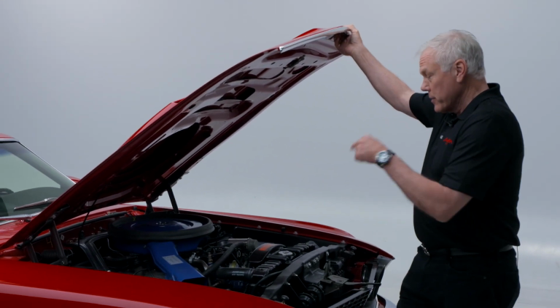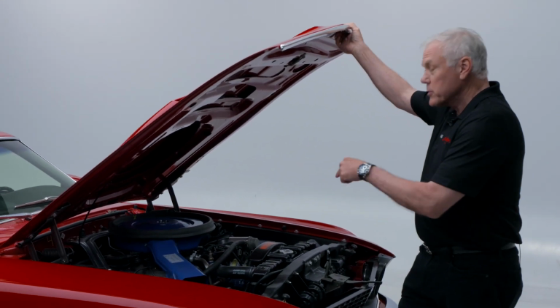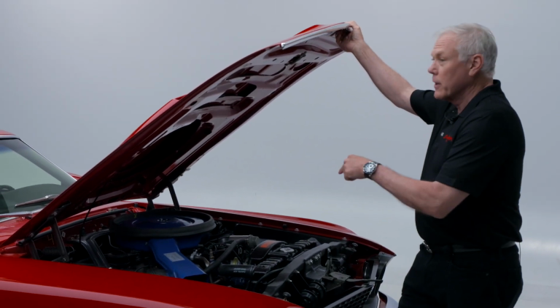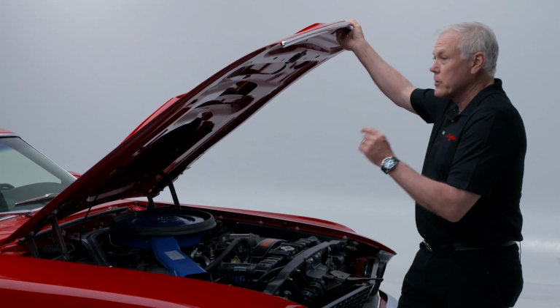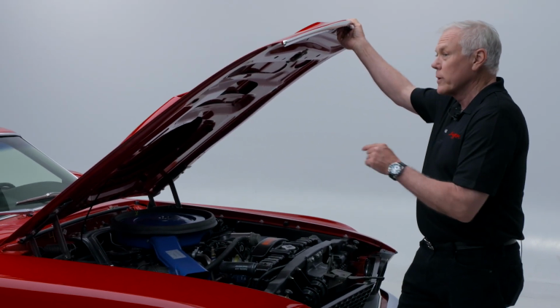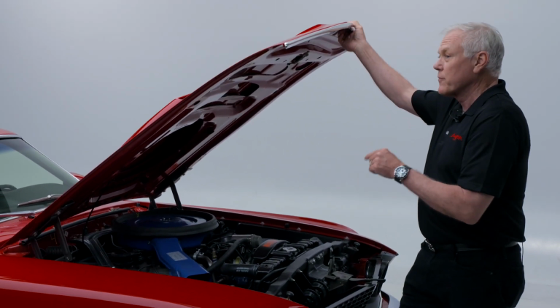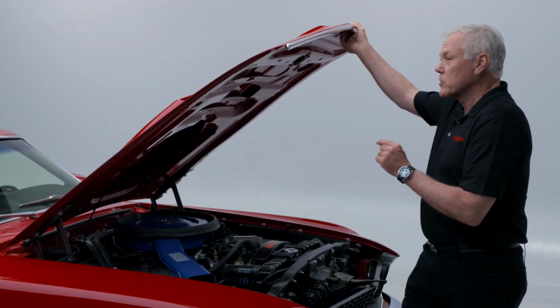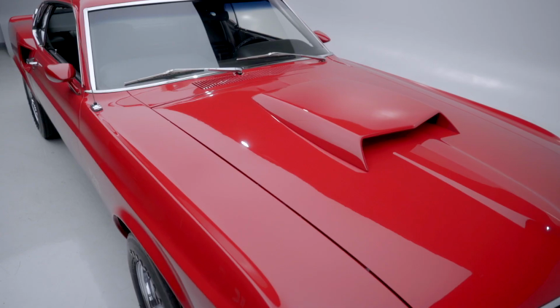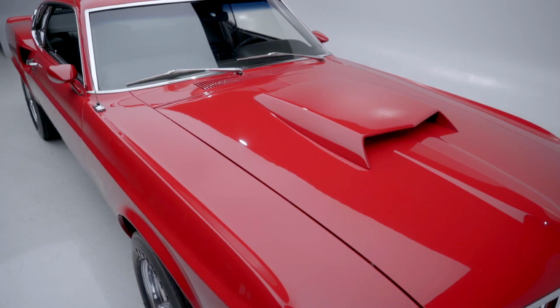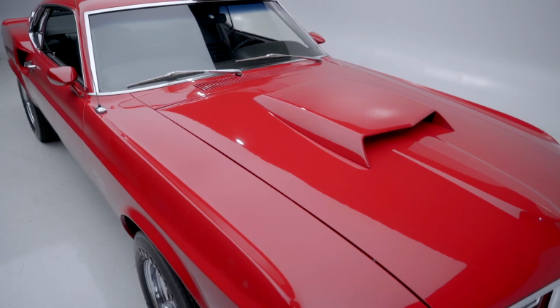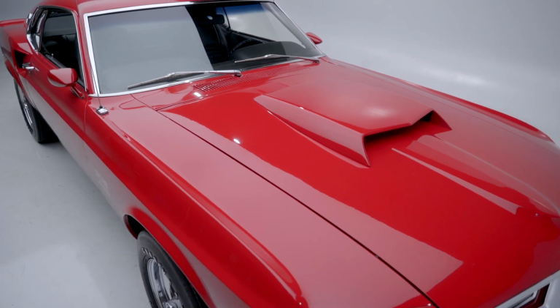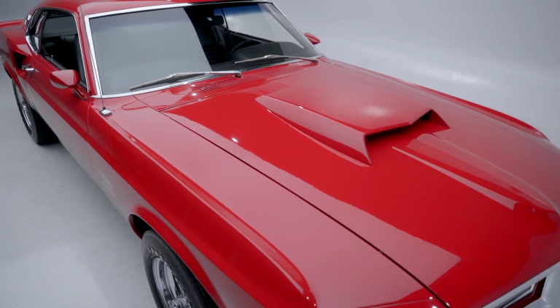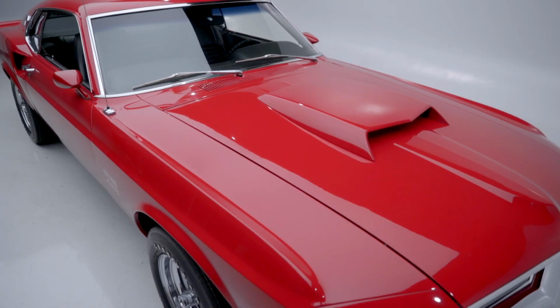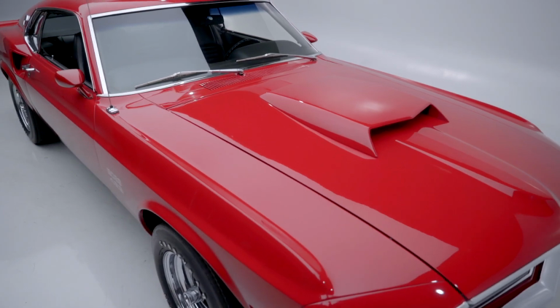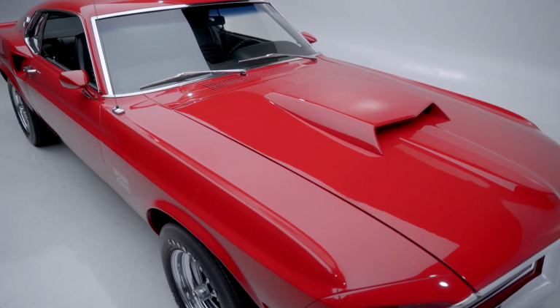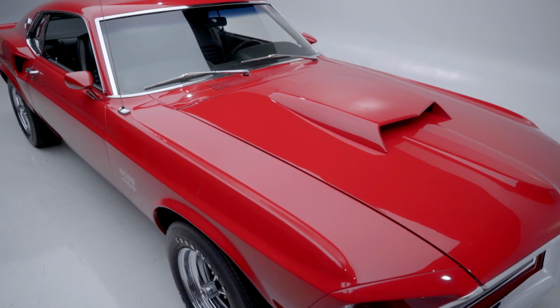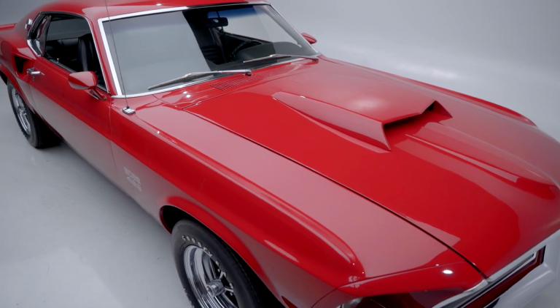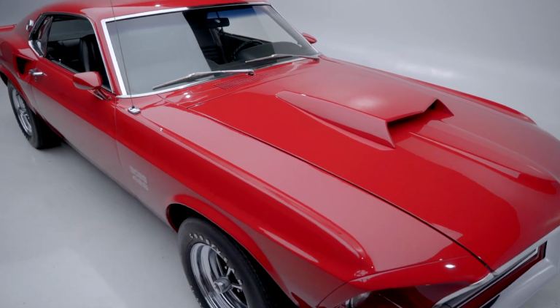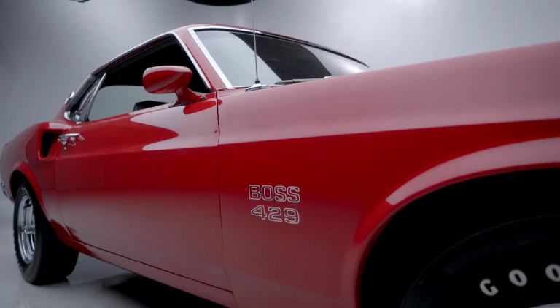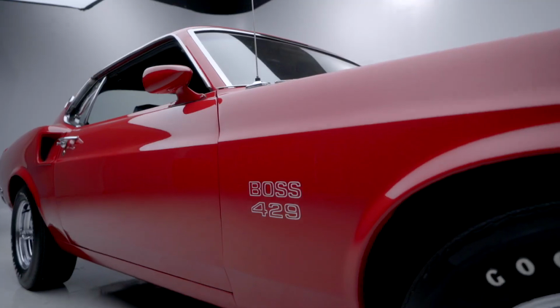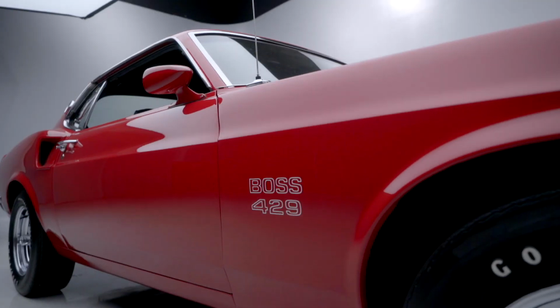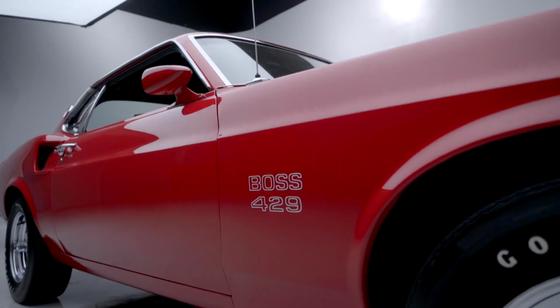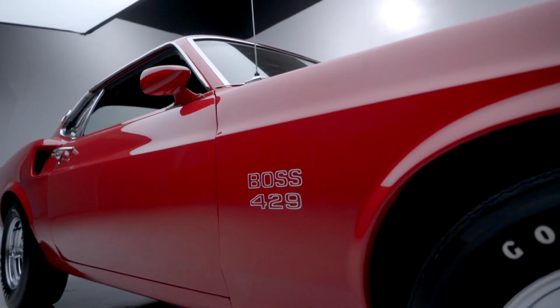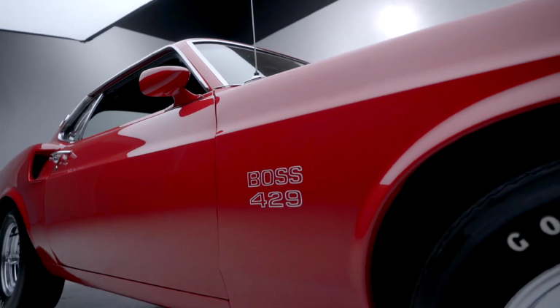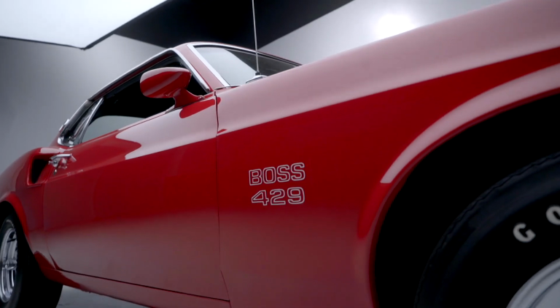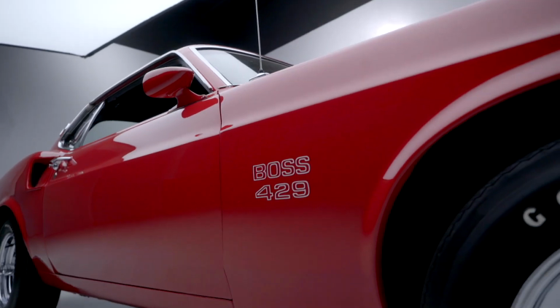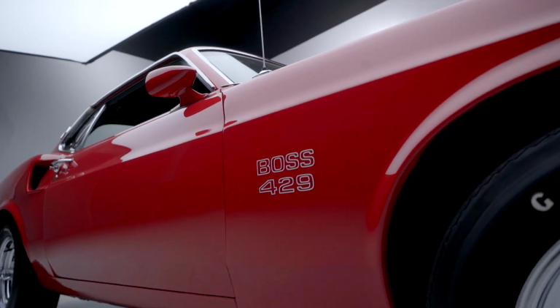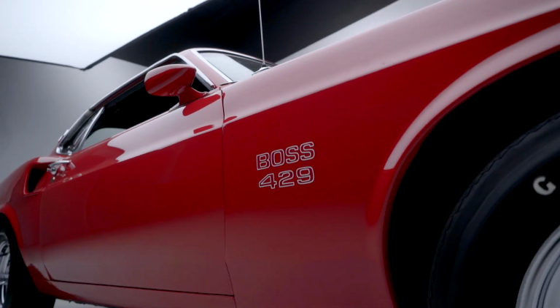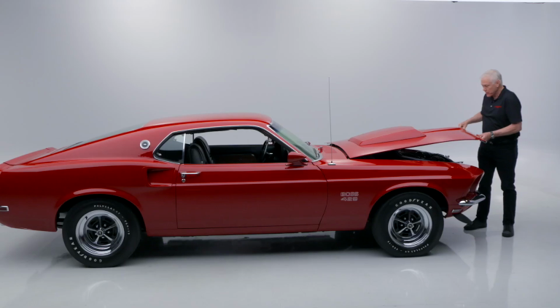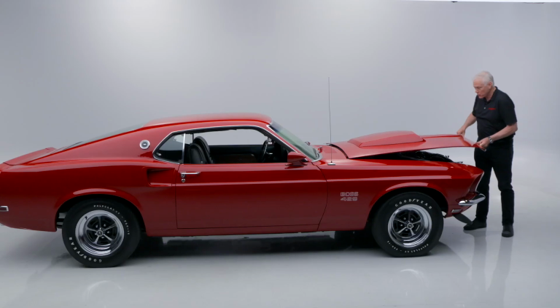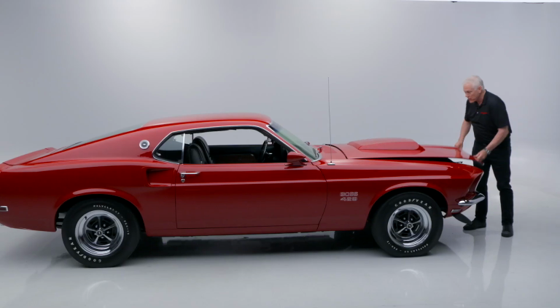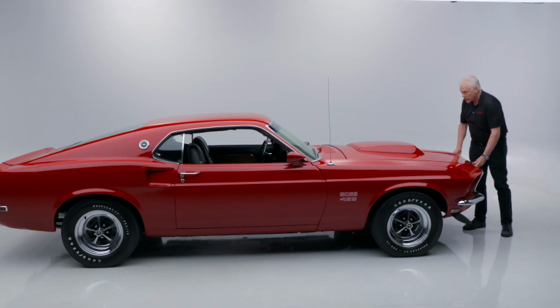This car is one of the first 150 cars that has the S-code motor in it, which makes it even rarer.